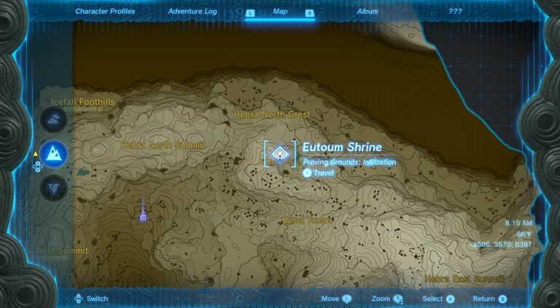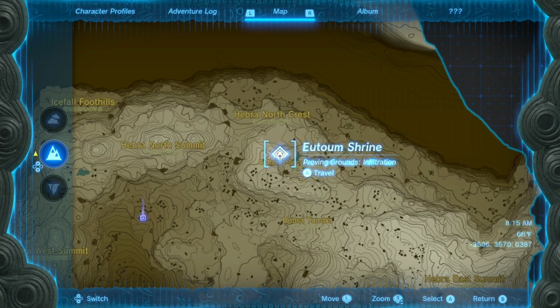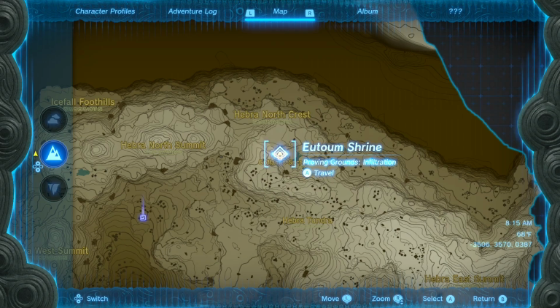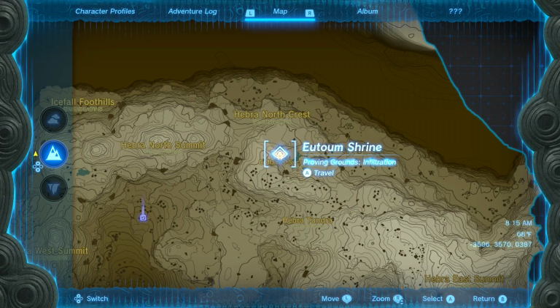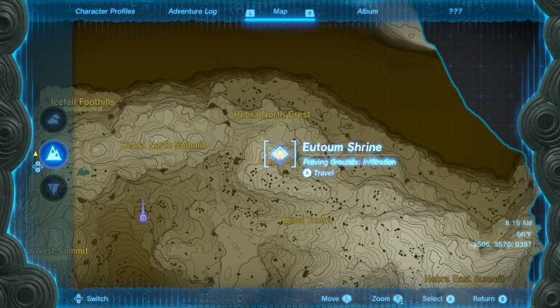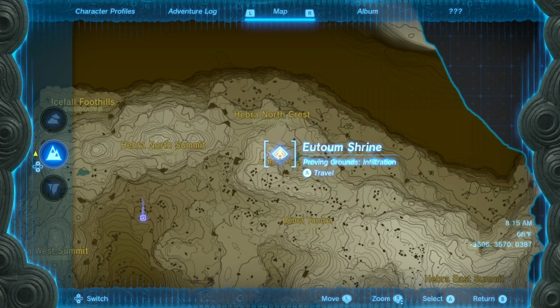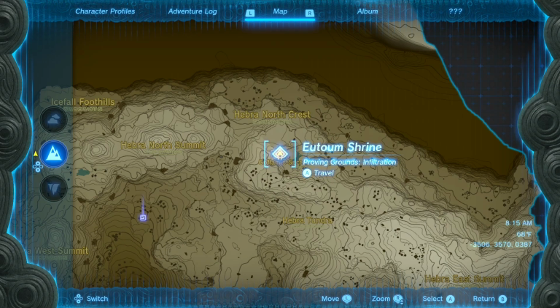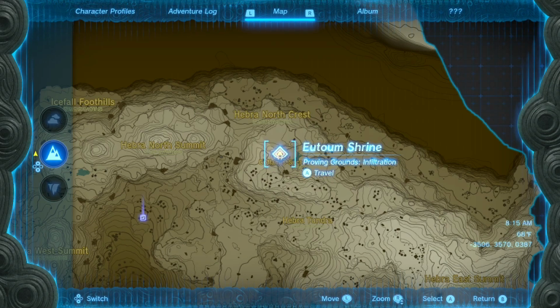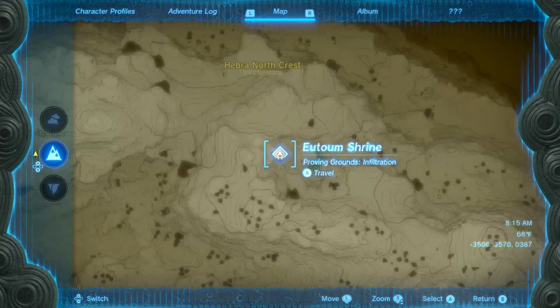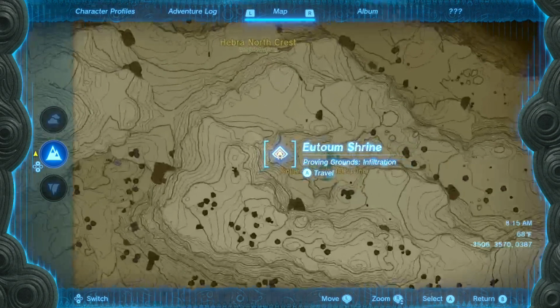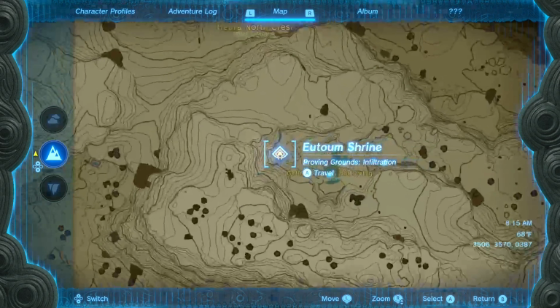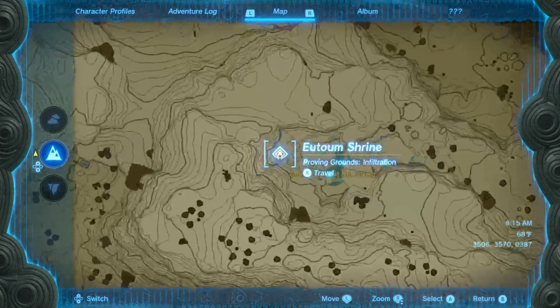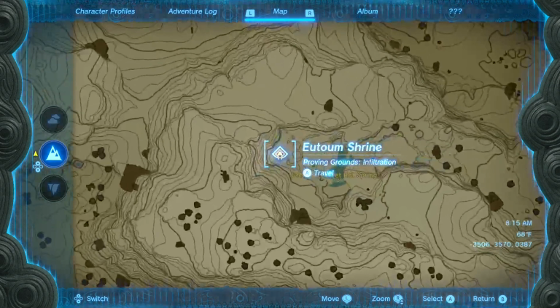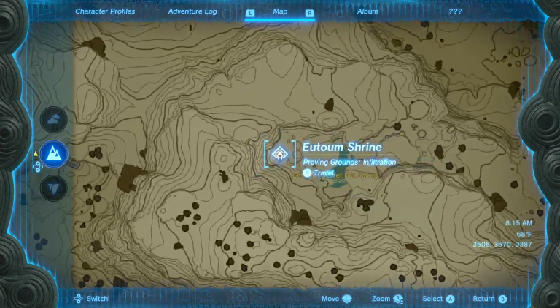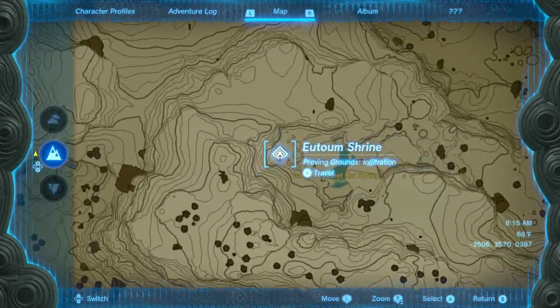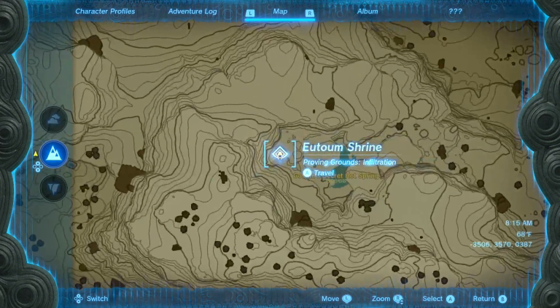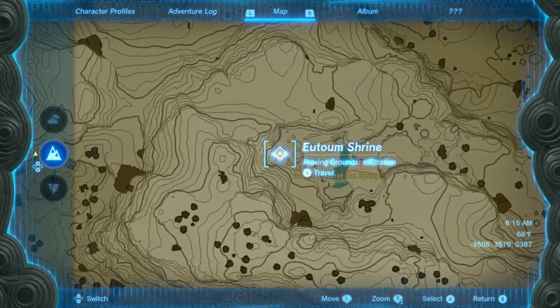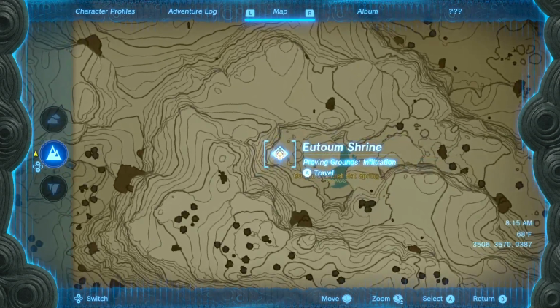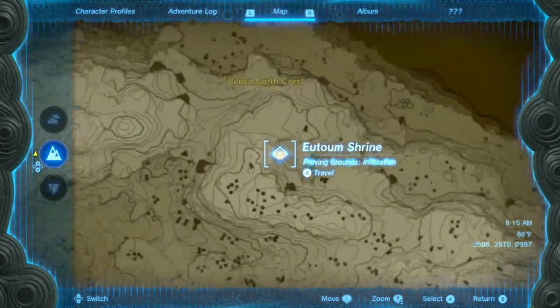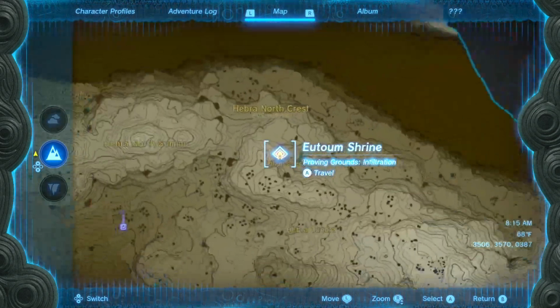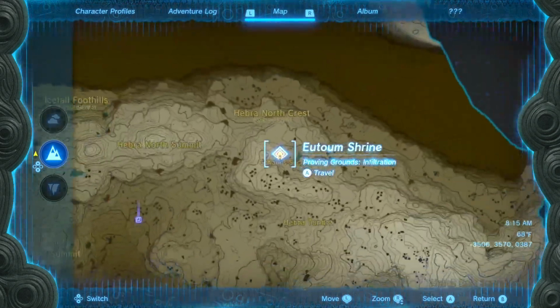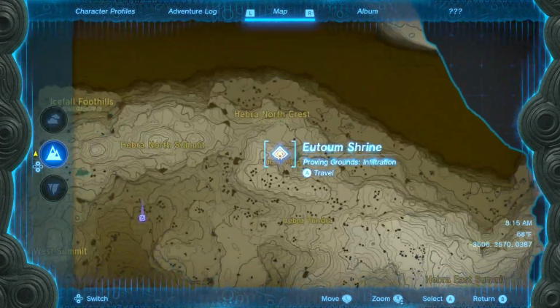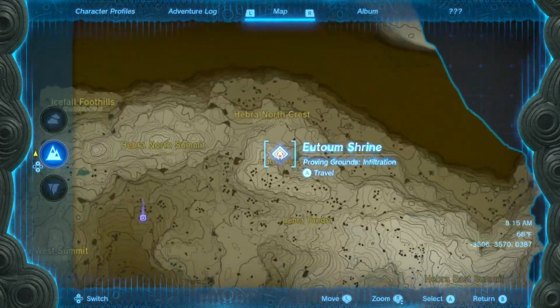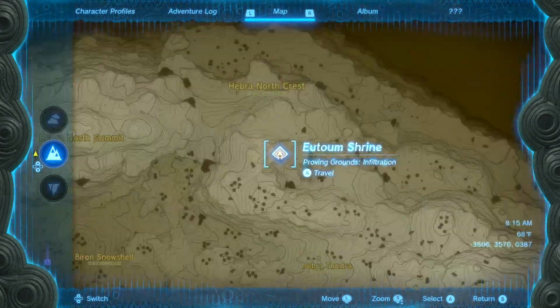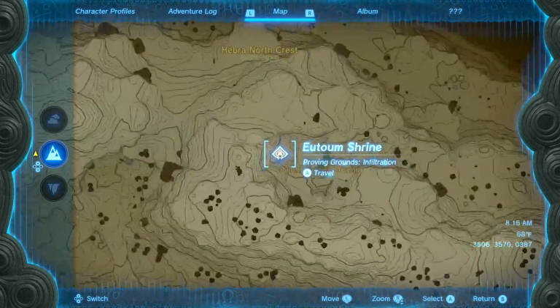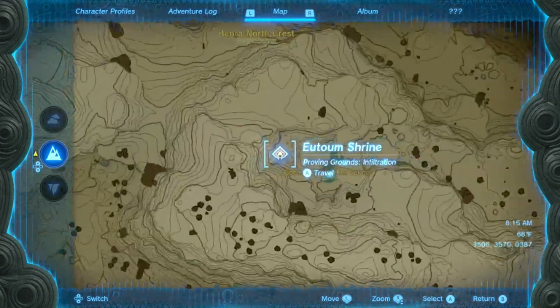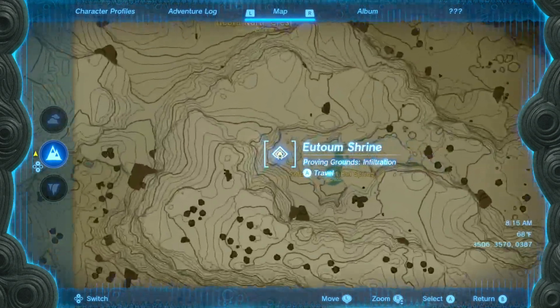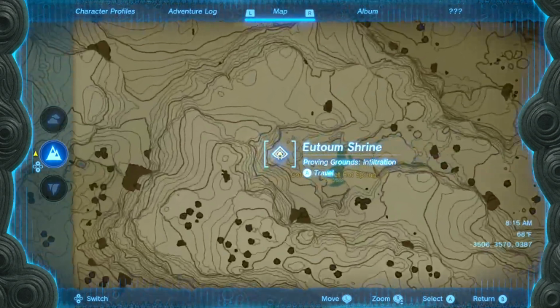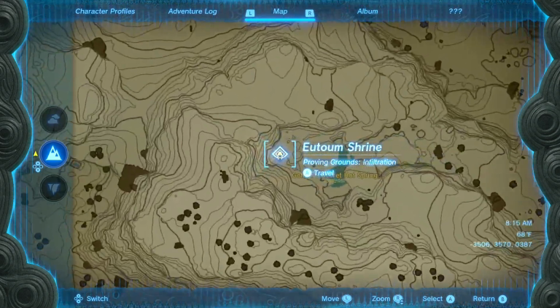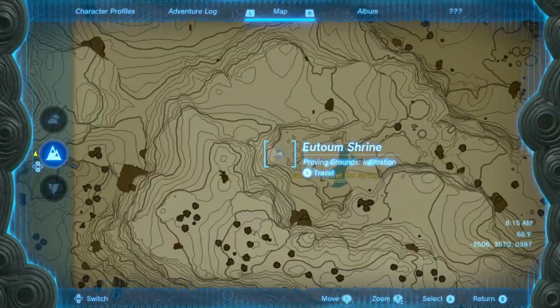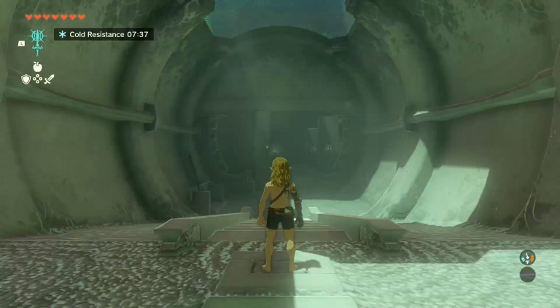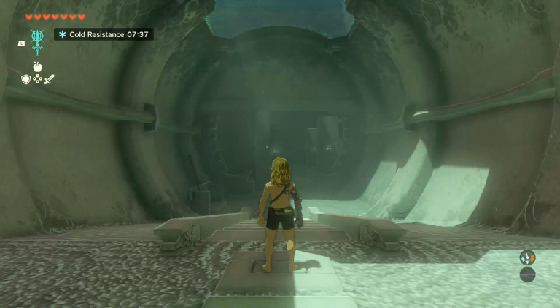Hello everybody, Deadspikes here, and today I'm going to show you how to cheese the Eutoum Shrine Proving Ground Infiltration.